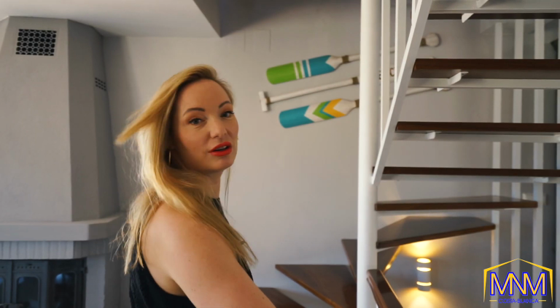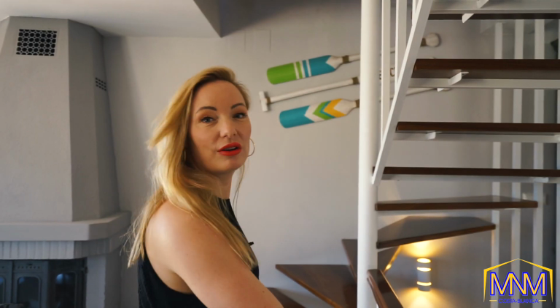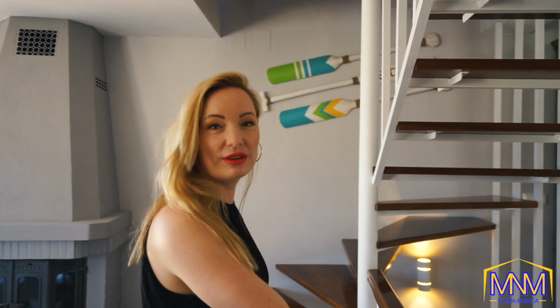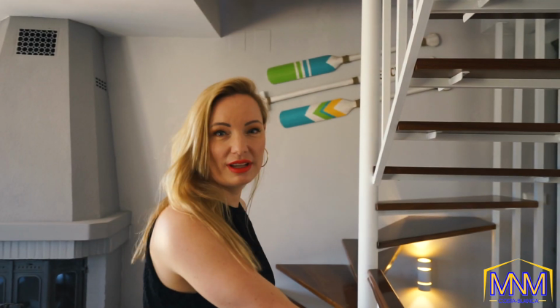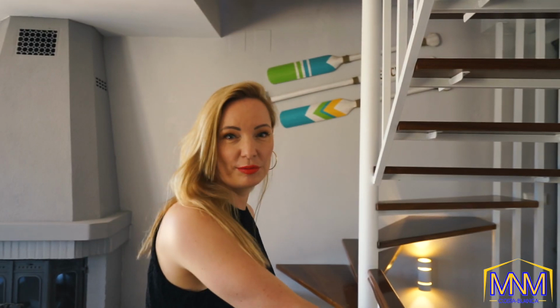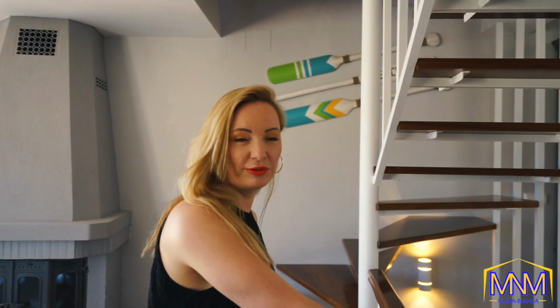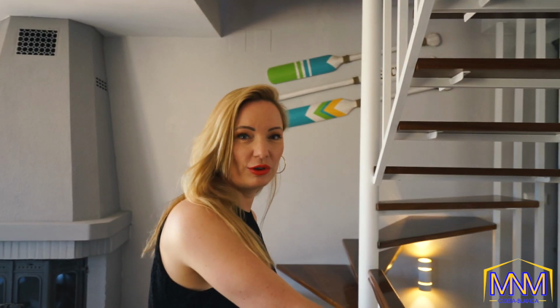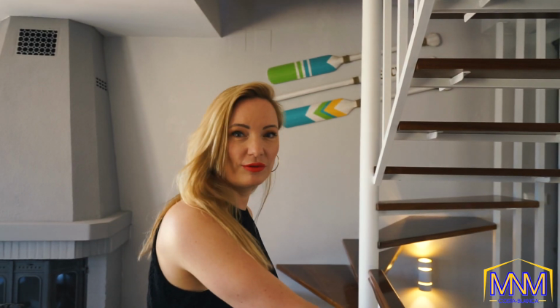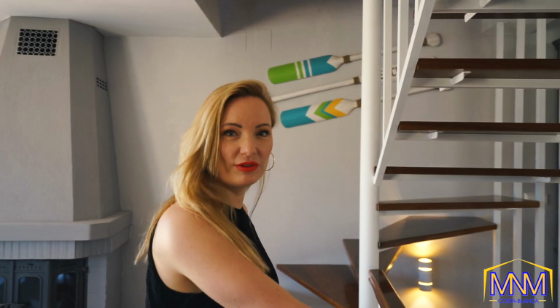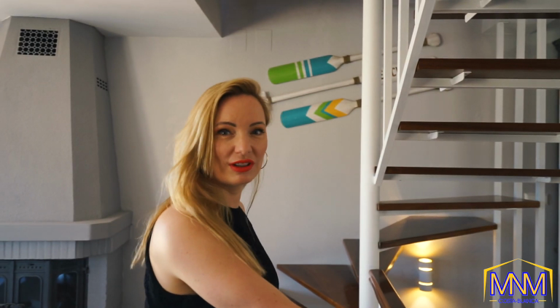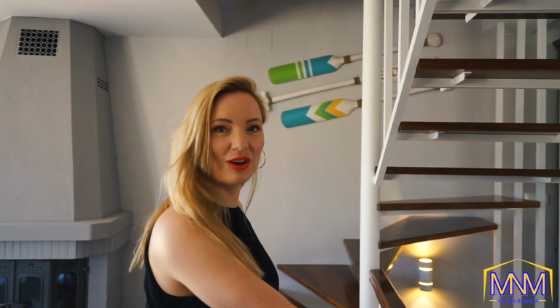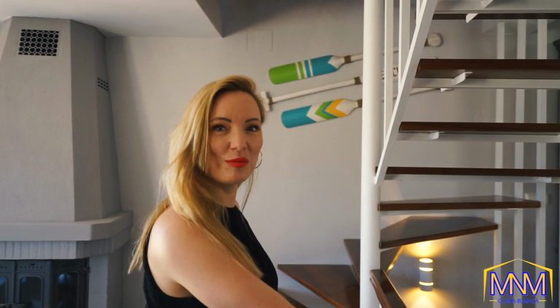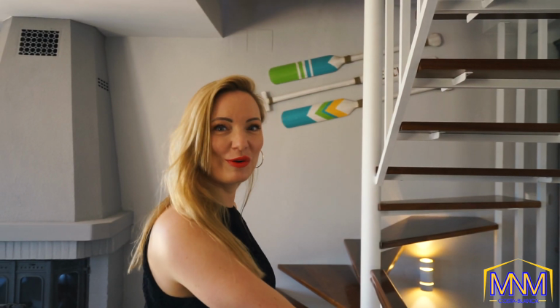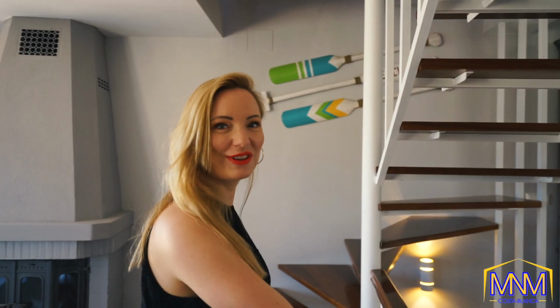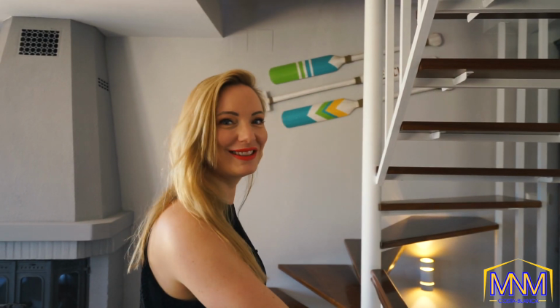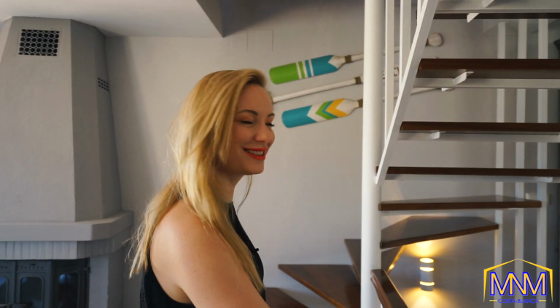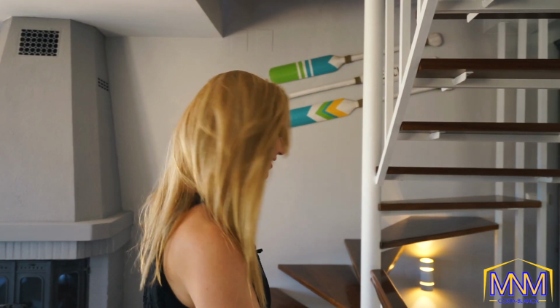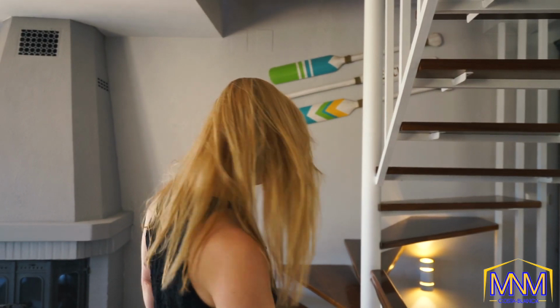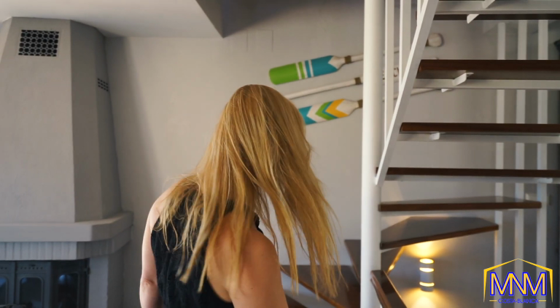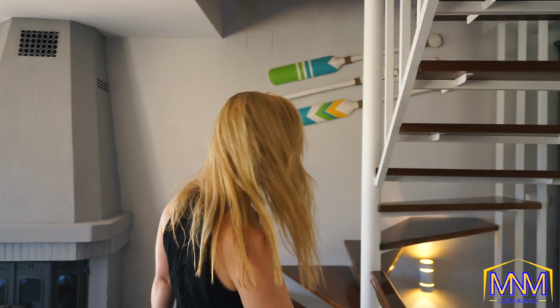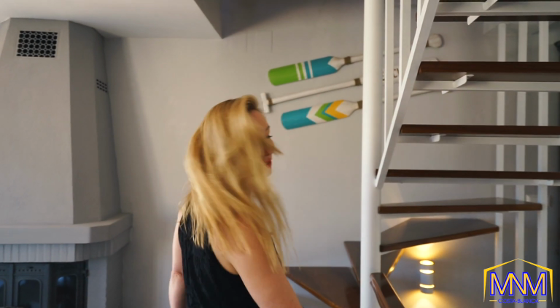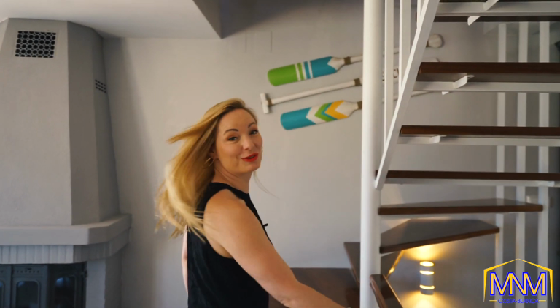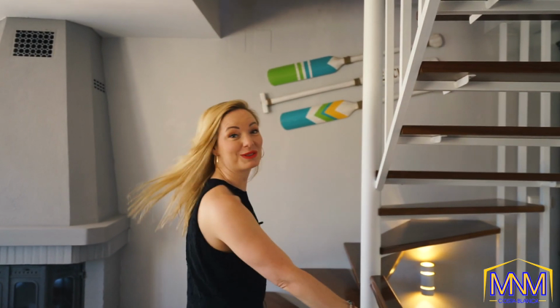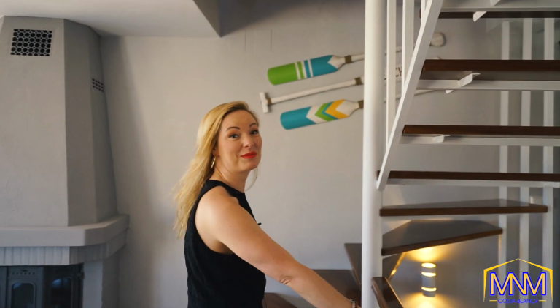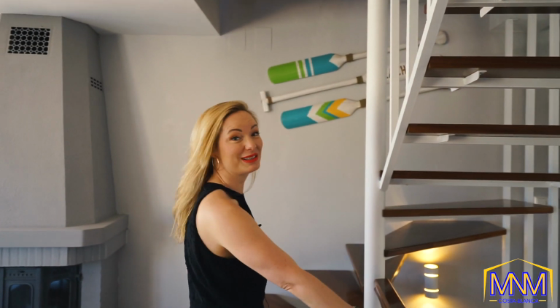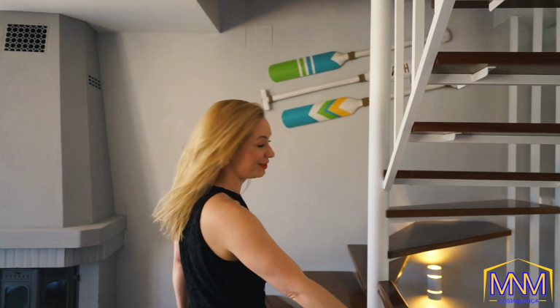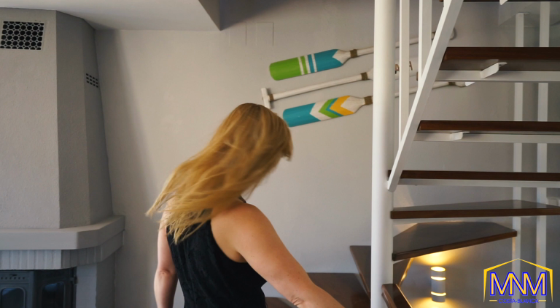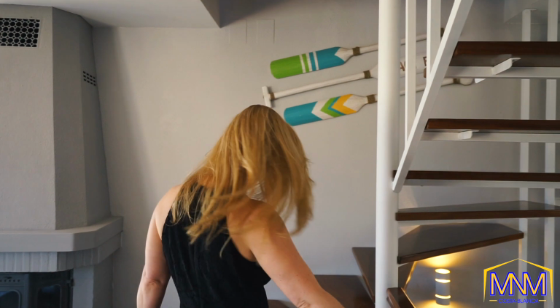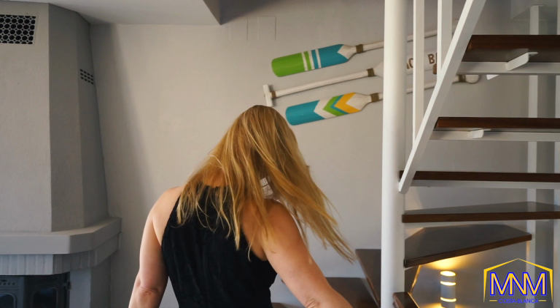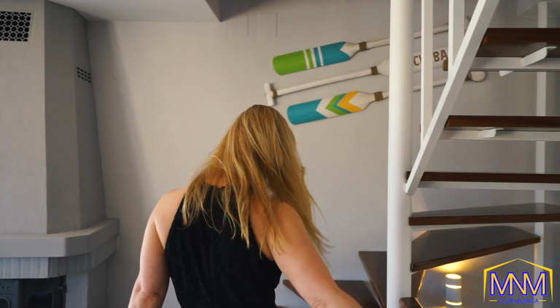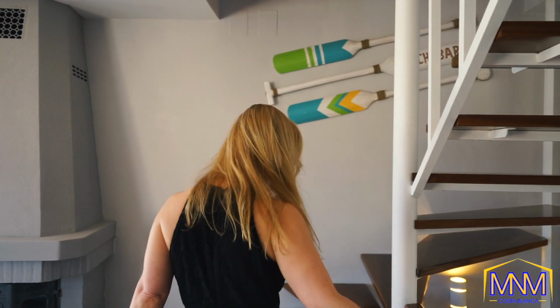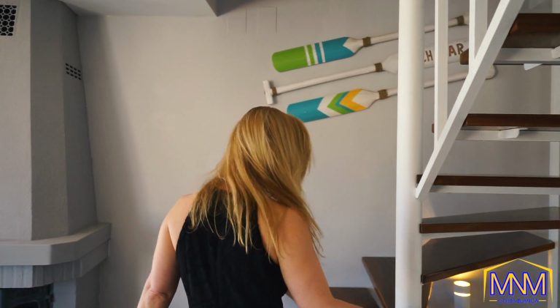On the upper floor we've got a home office and of course amazing views.